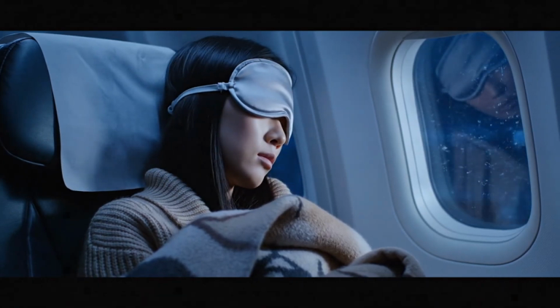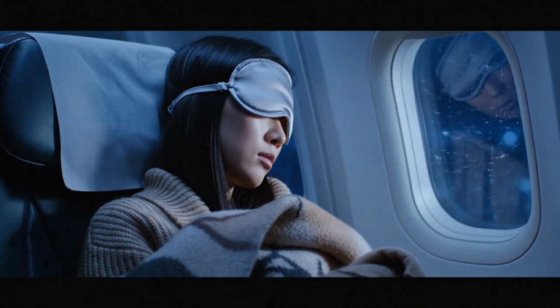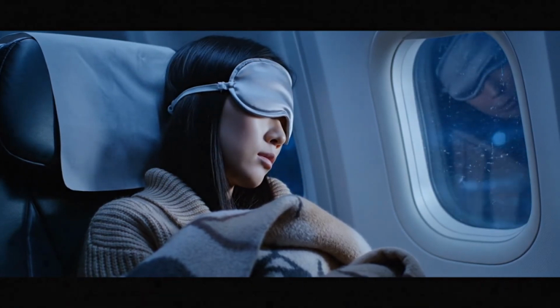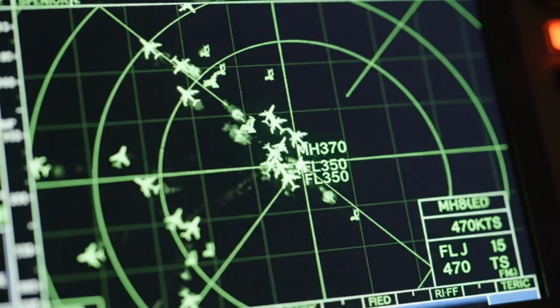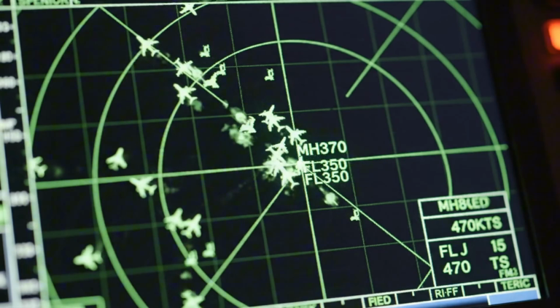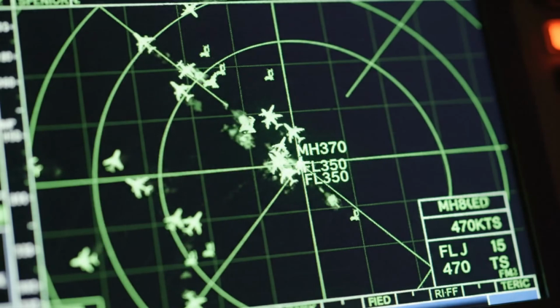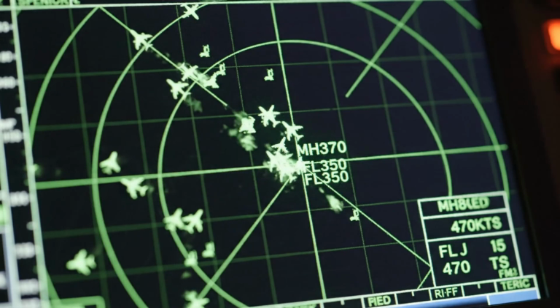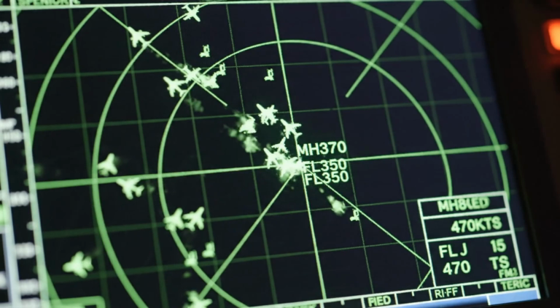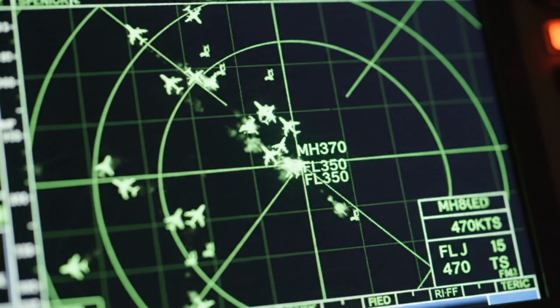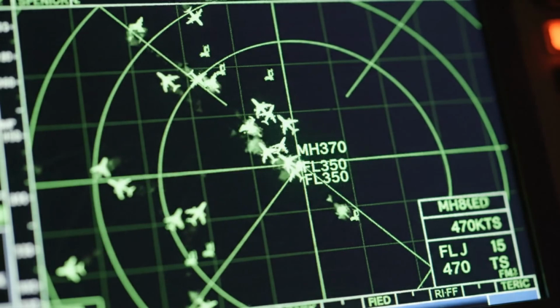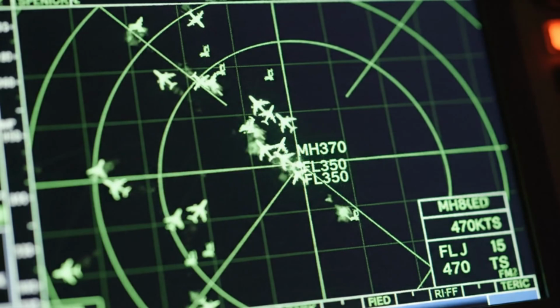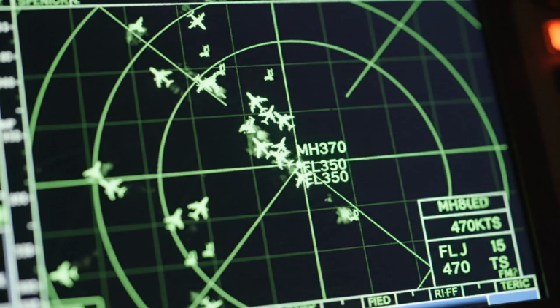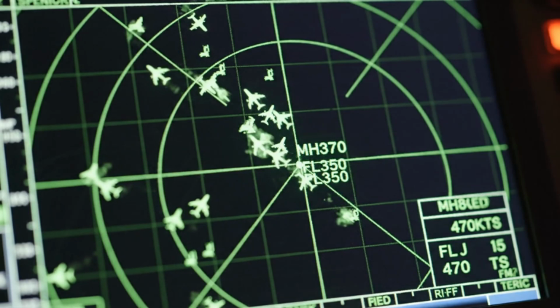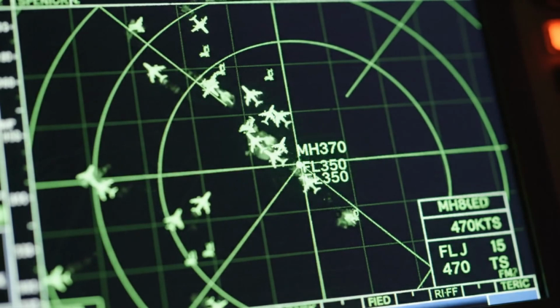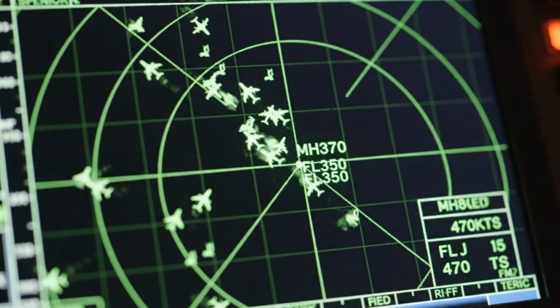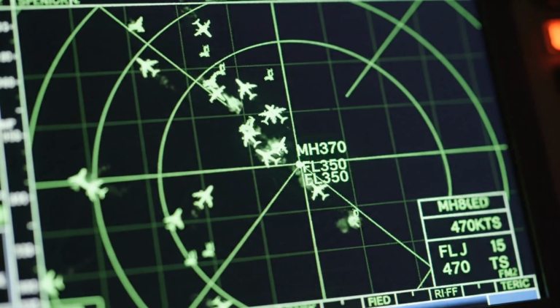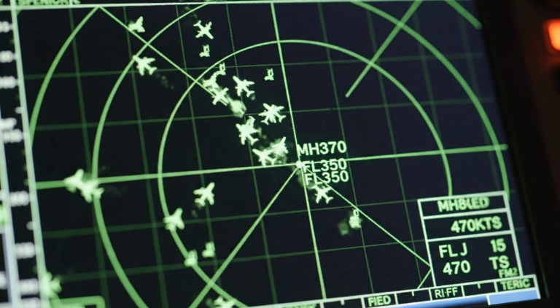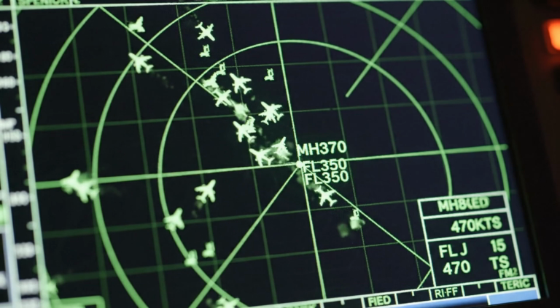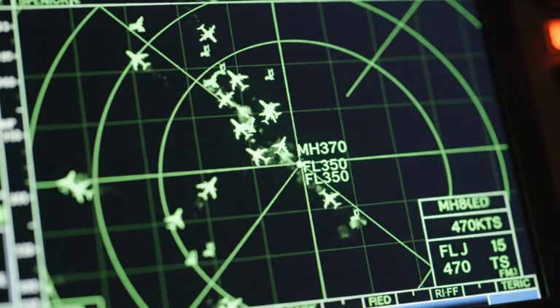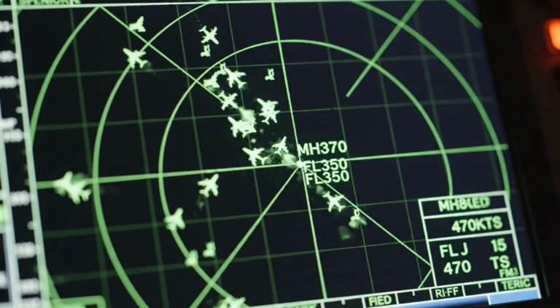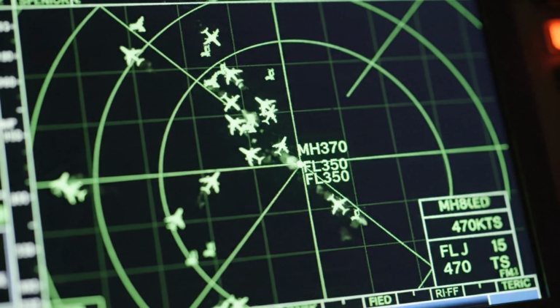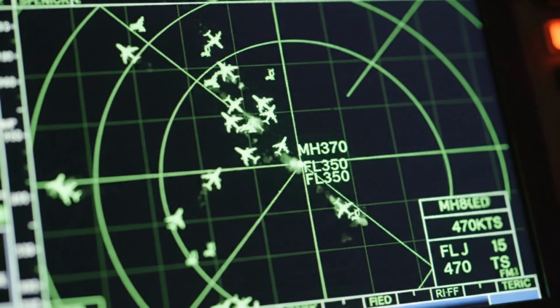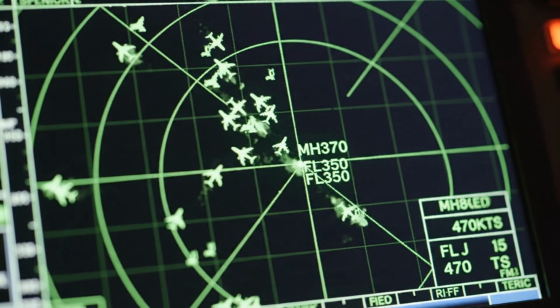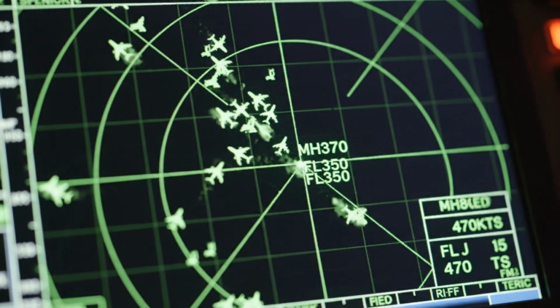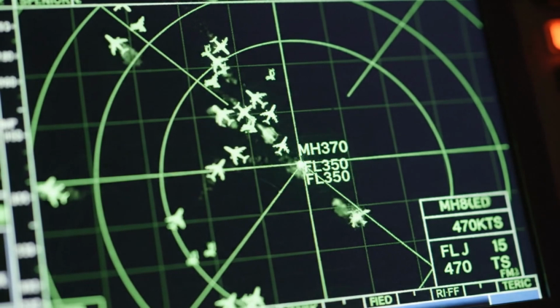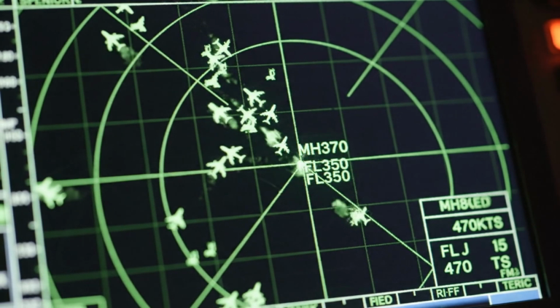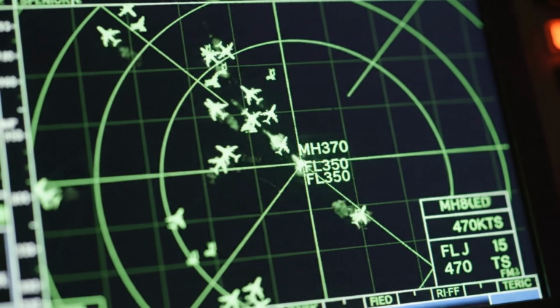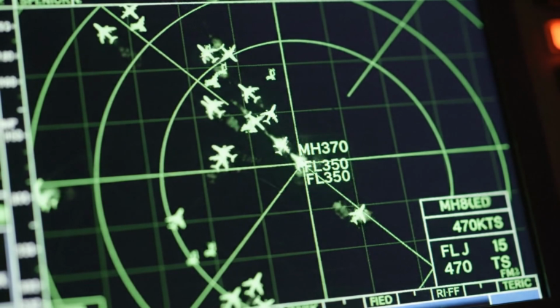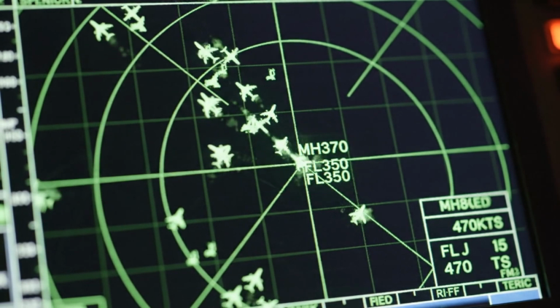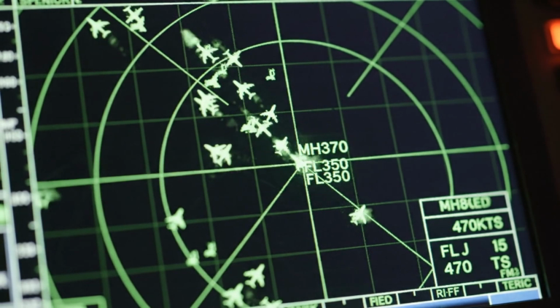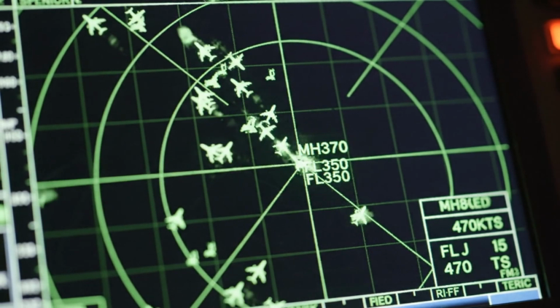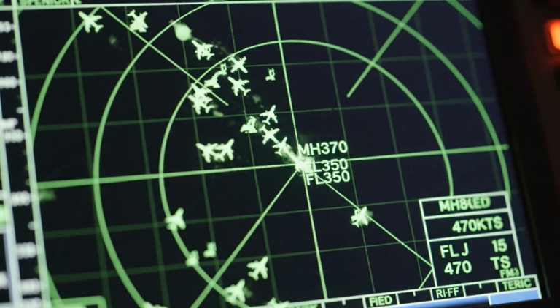Flight level 3-5-0. Malaysia 3-7-0, confirm altitude. Affirmative, flight level 350.